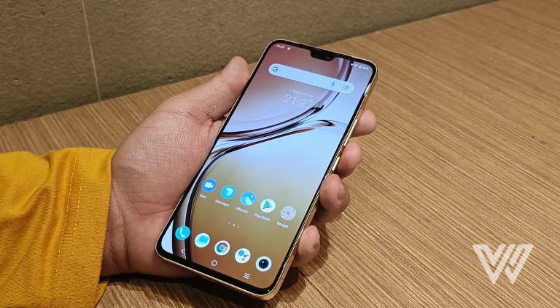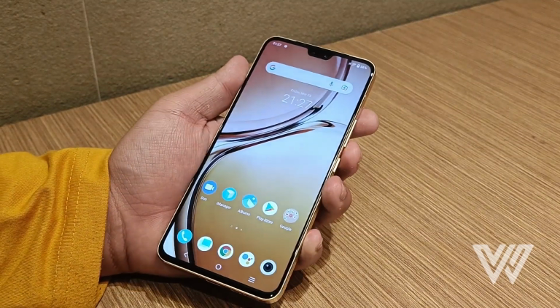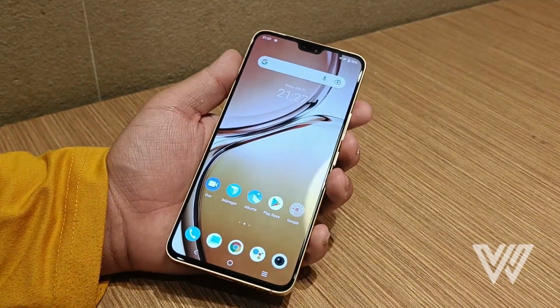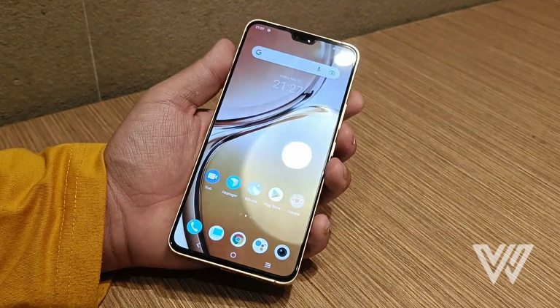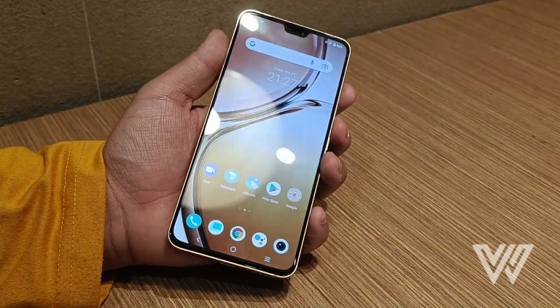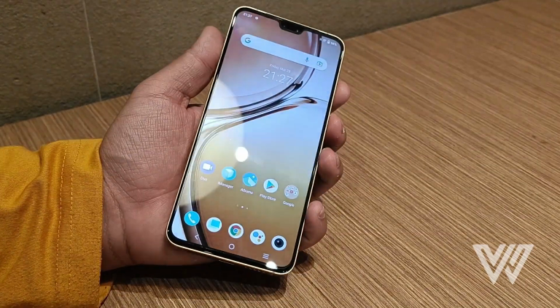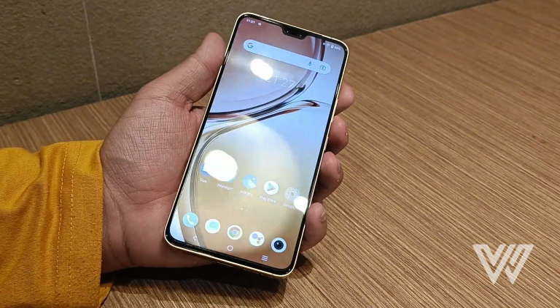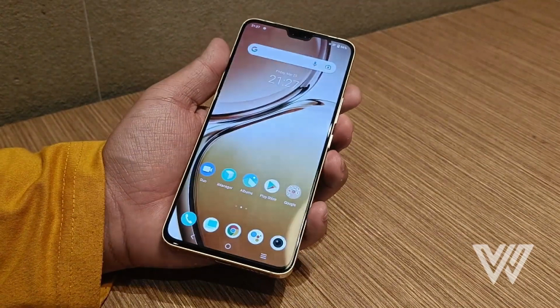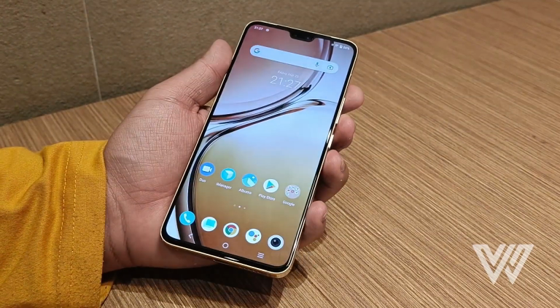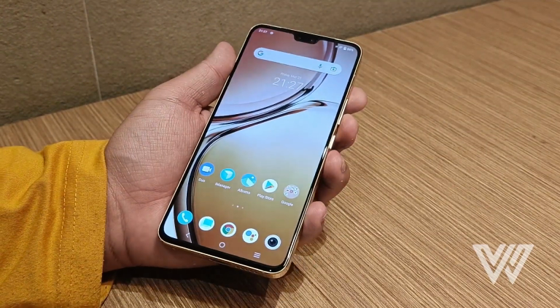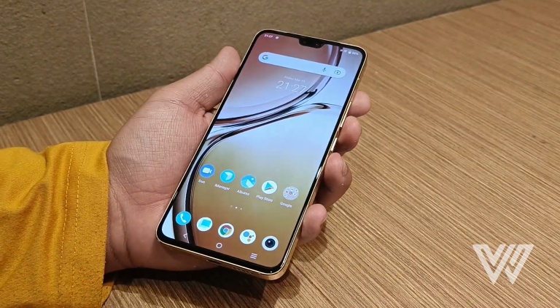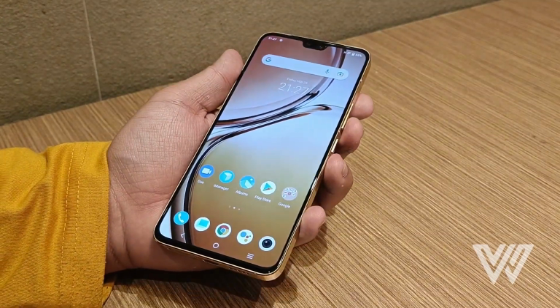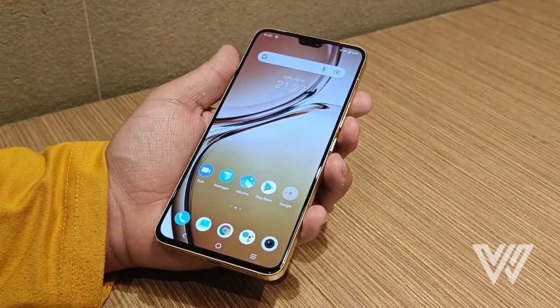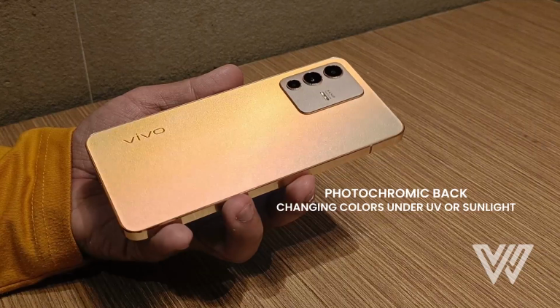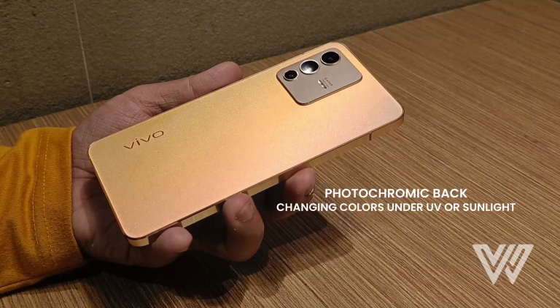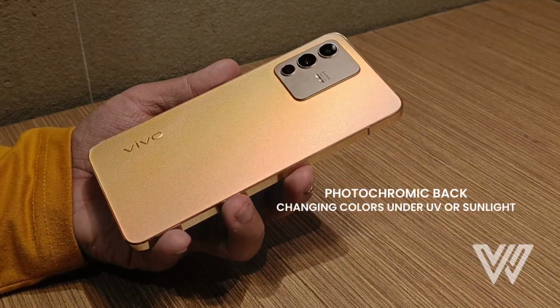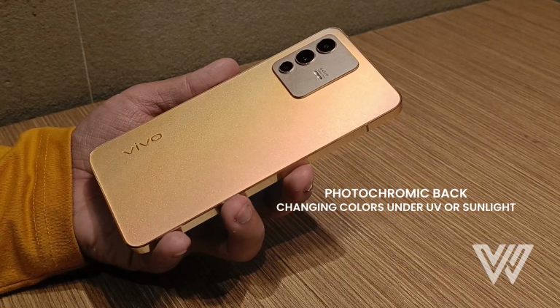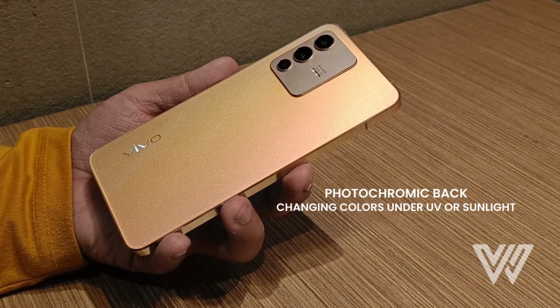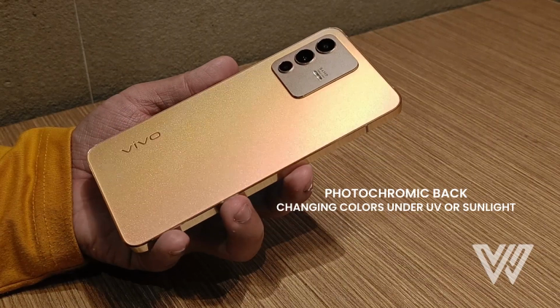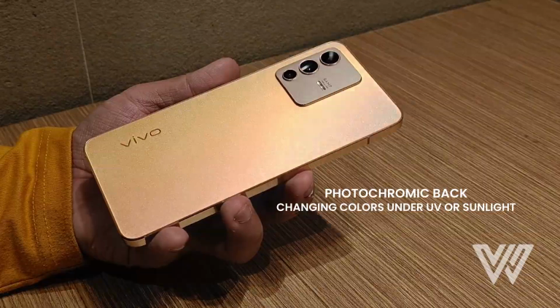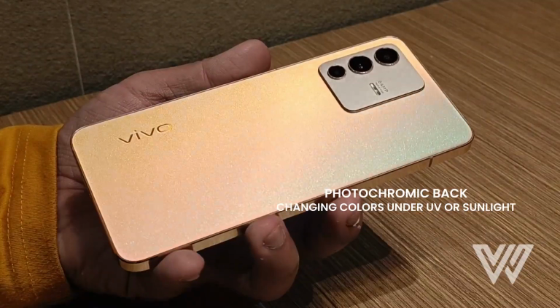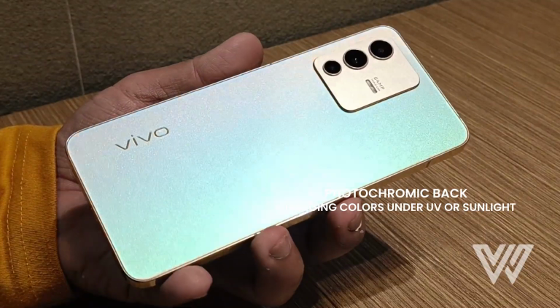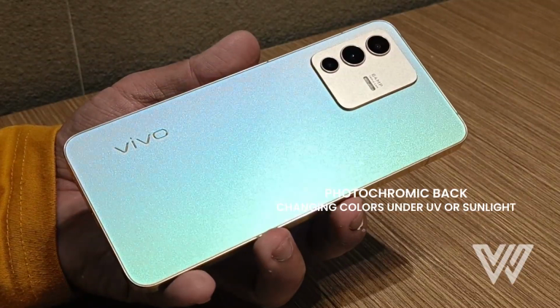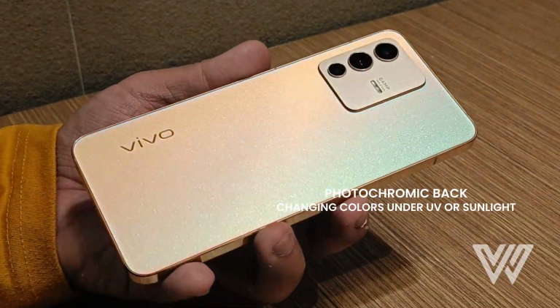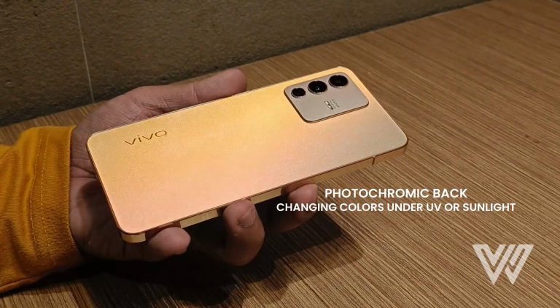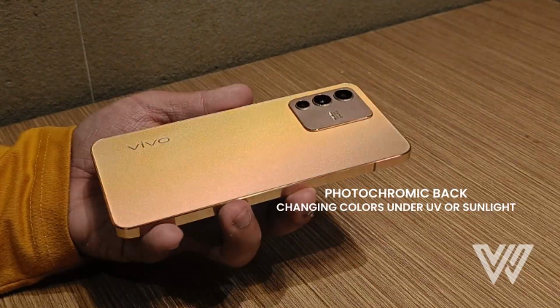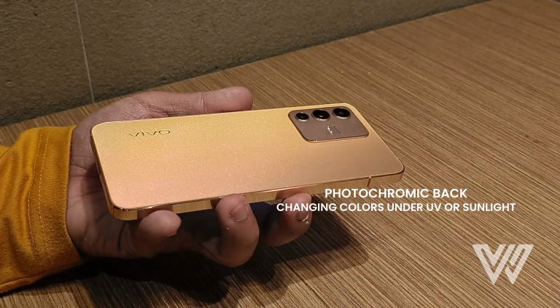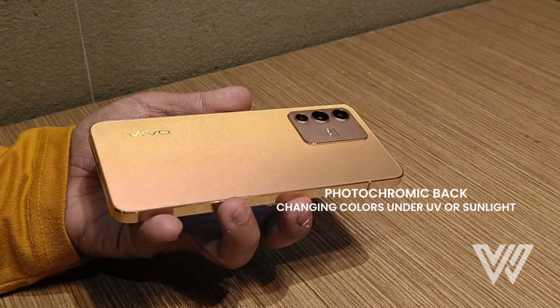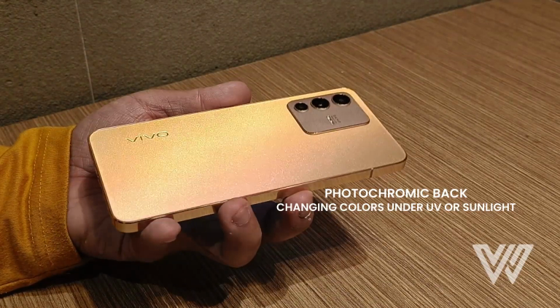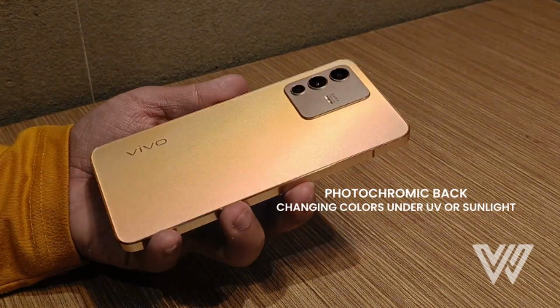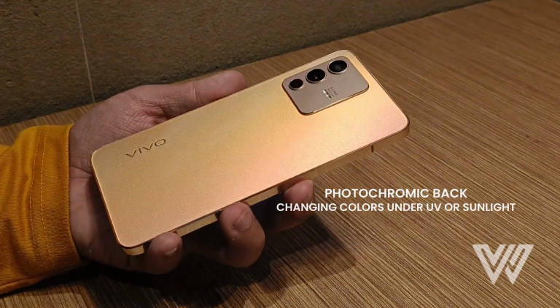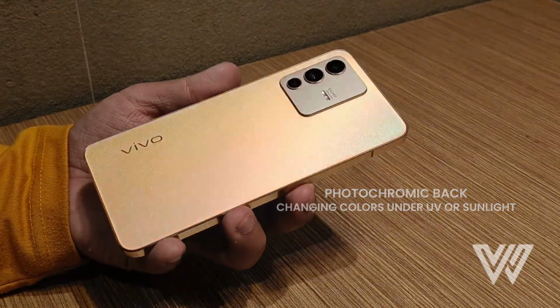A lot of people who saw the phone personally actually like the photochromic backplate that changes from gold to green with UV or sun exposure.